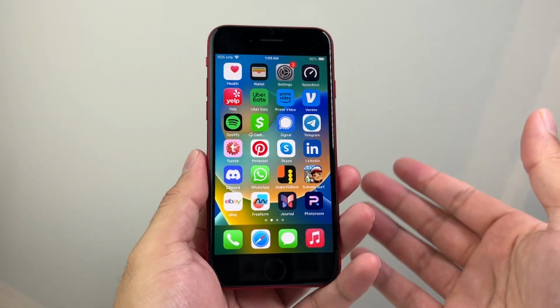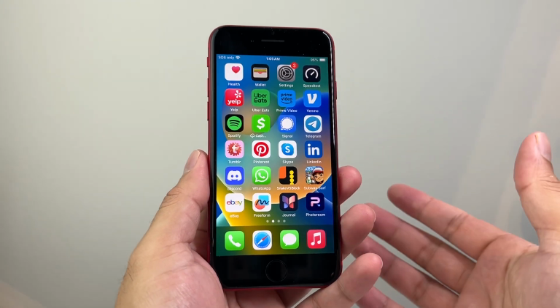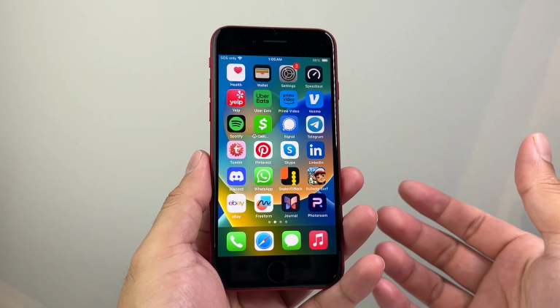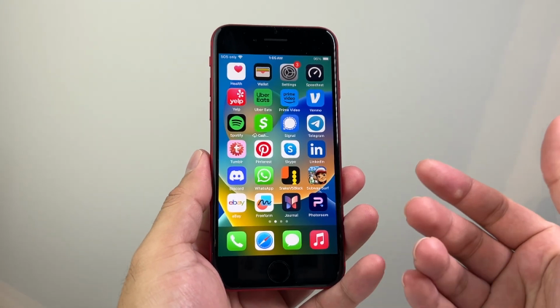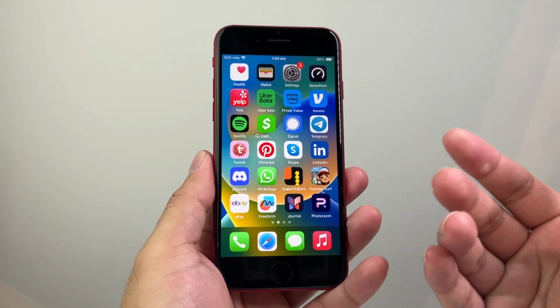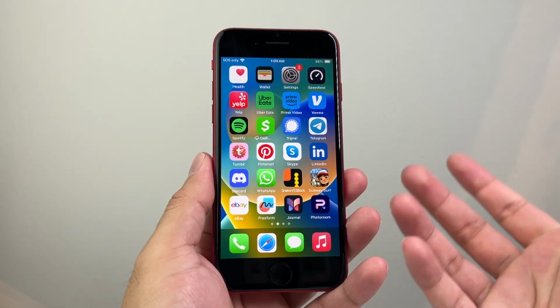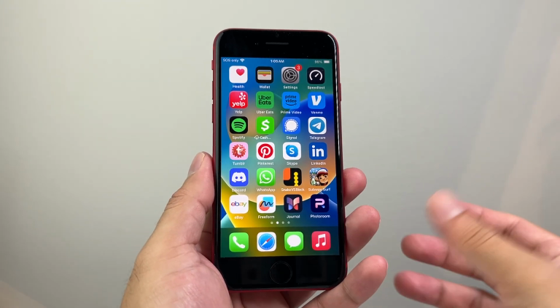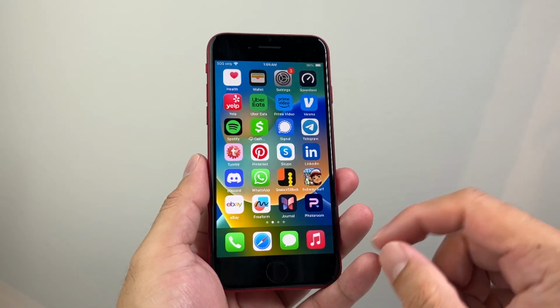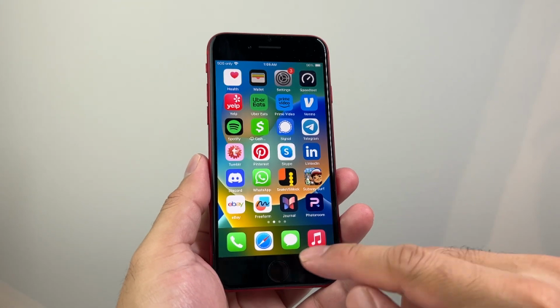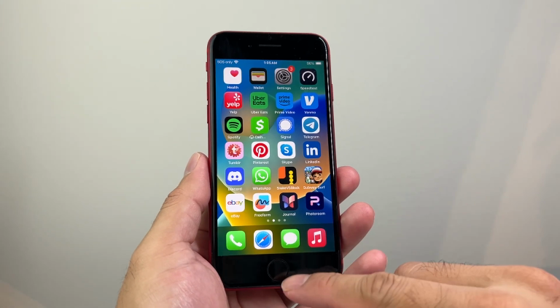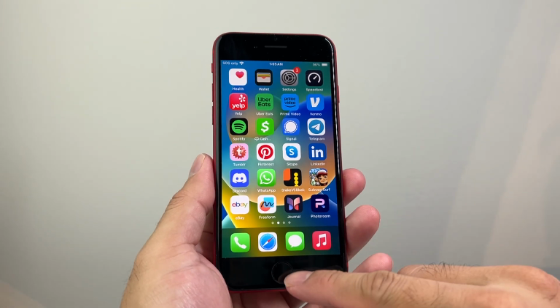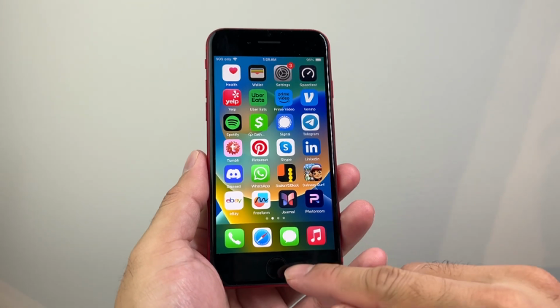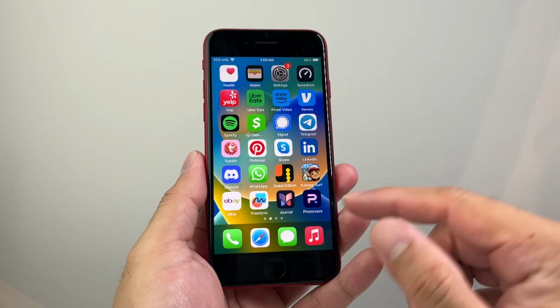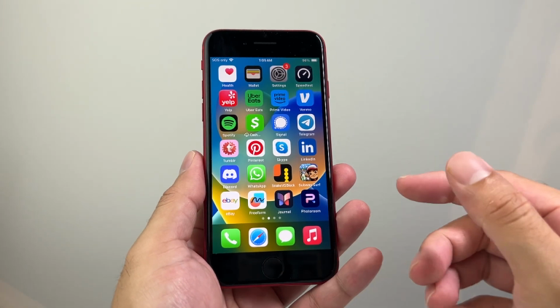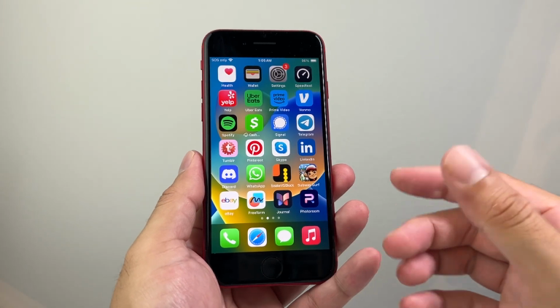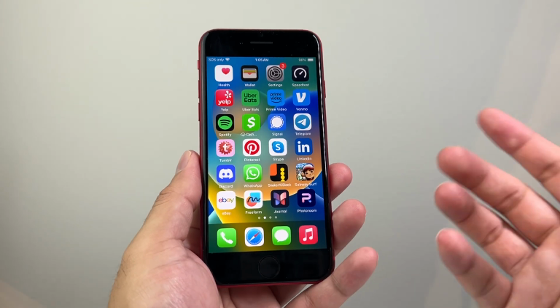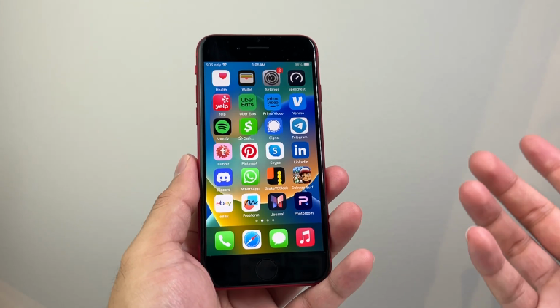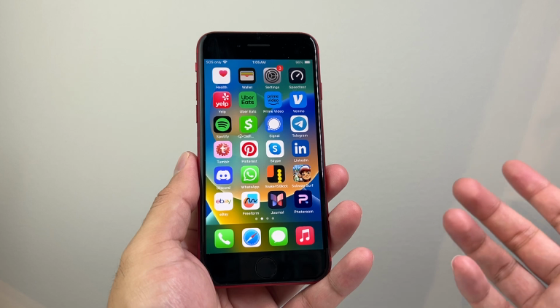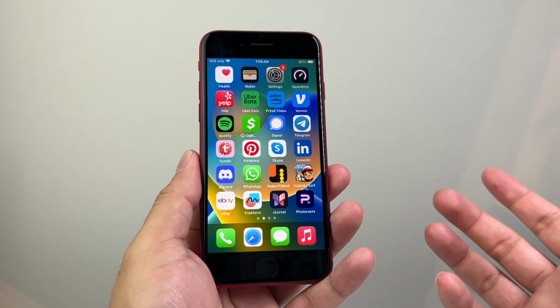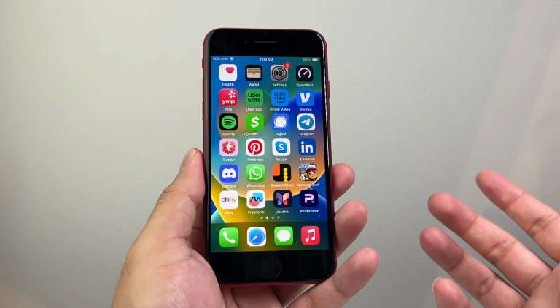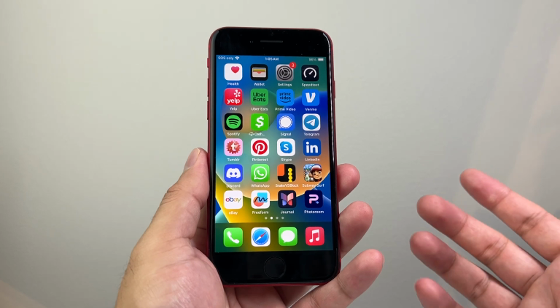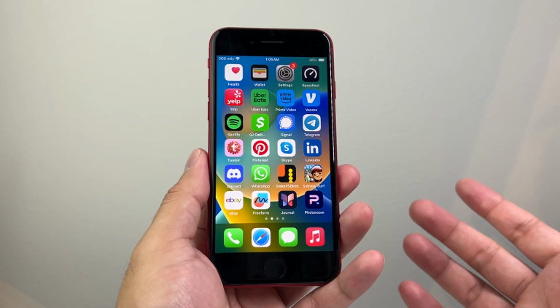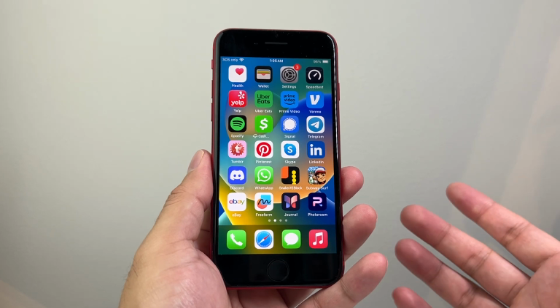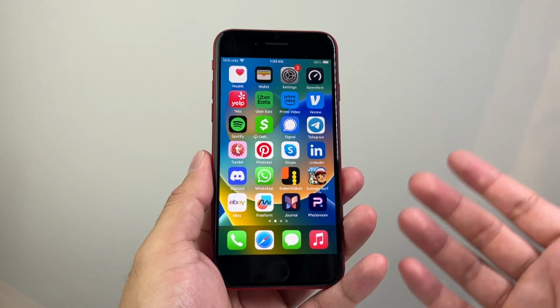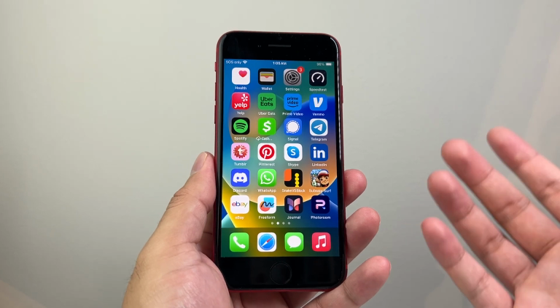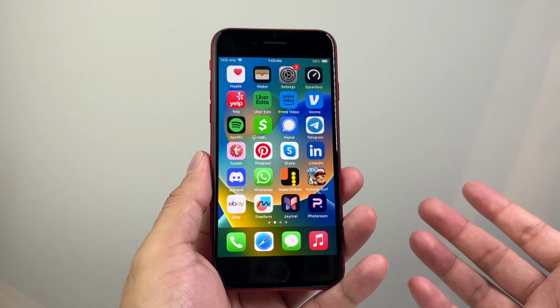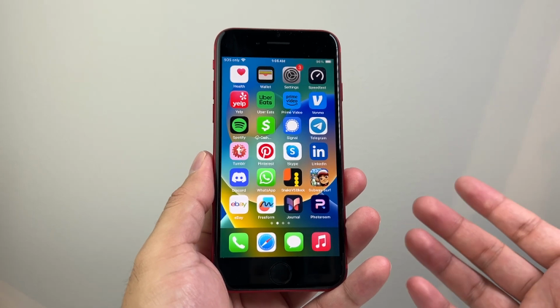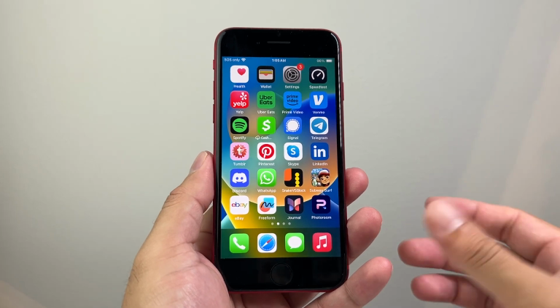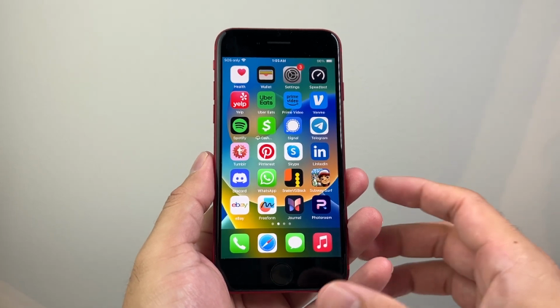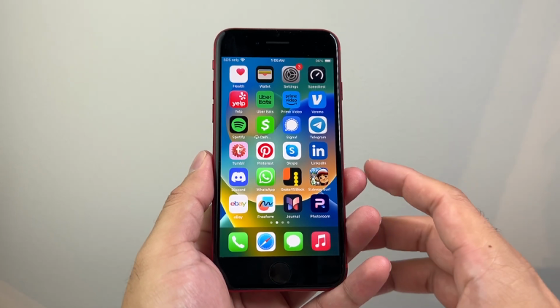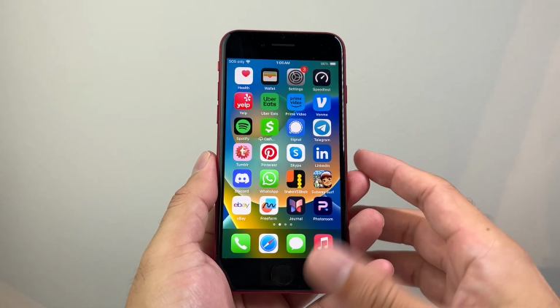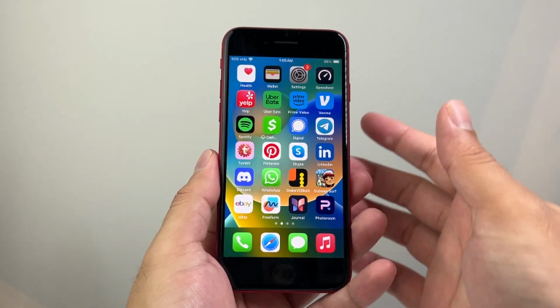Here I have the iPhone SE that has the home button, but this will work on any iPhone with the home button.